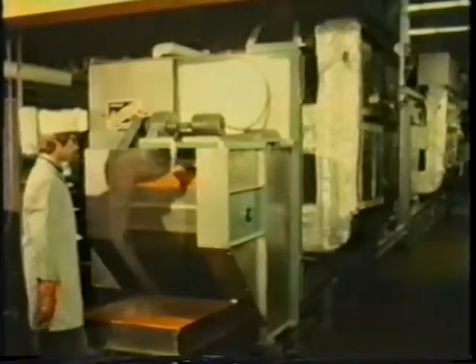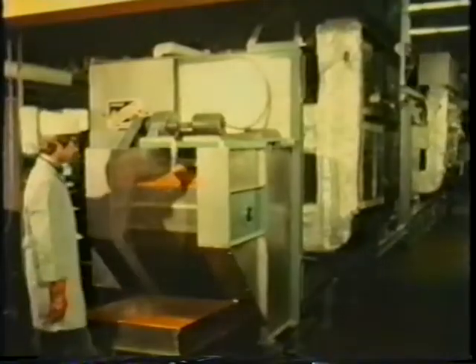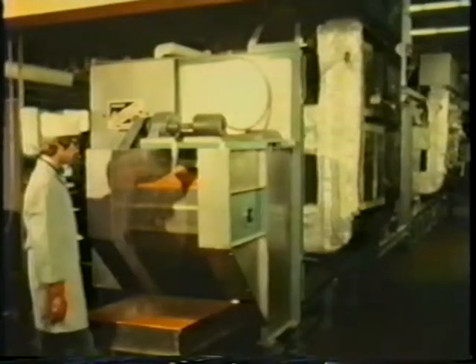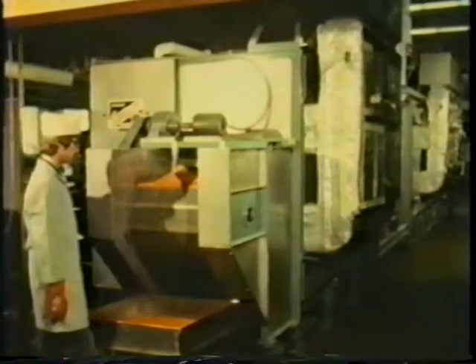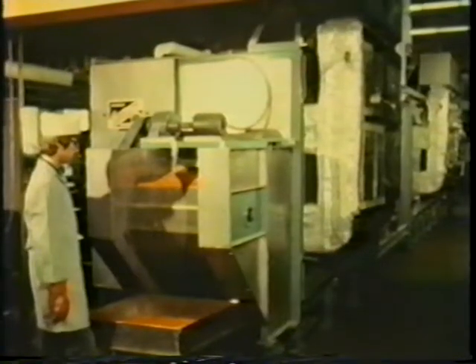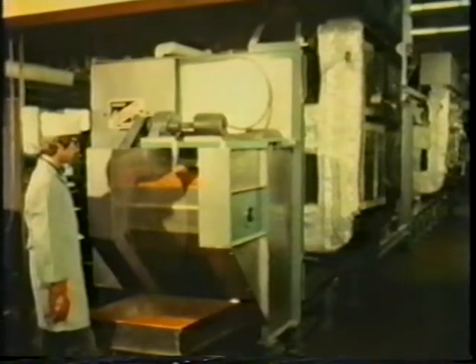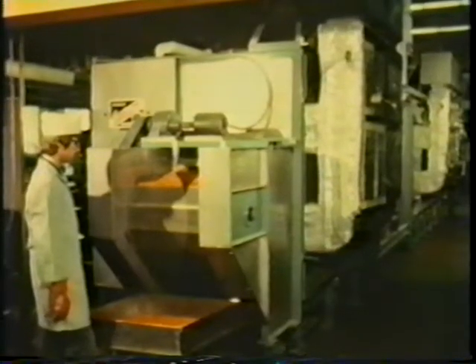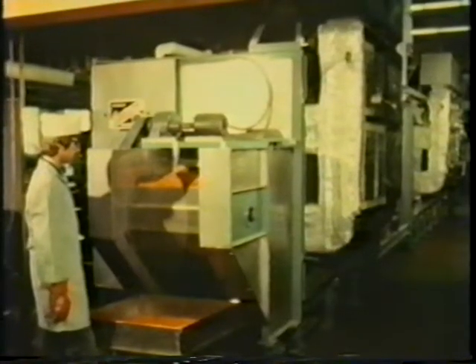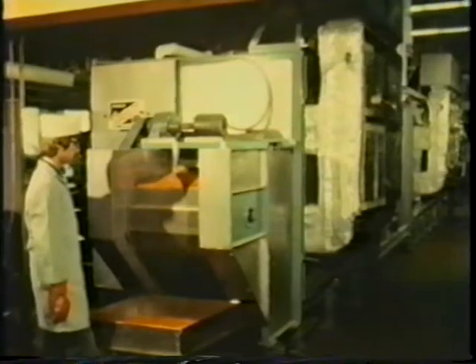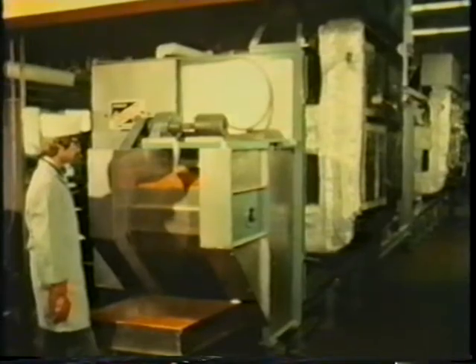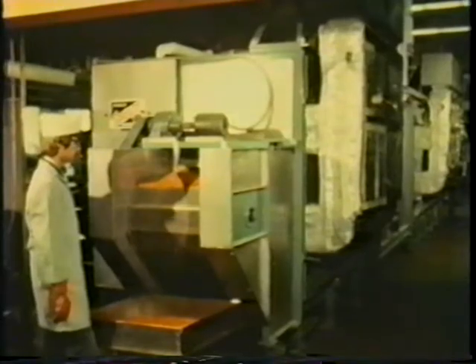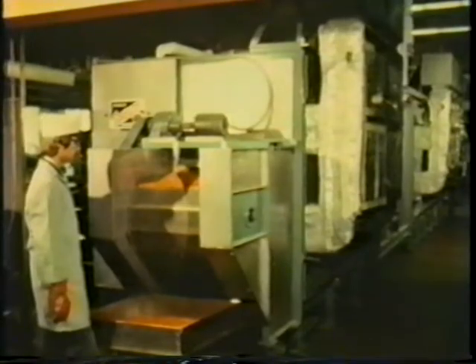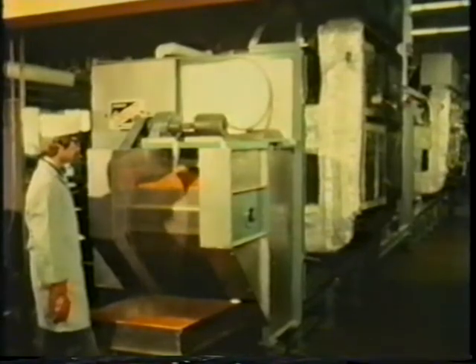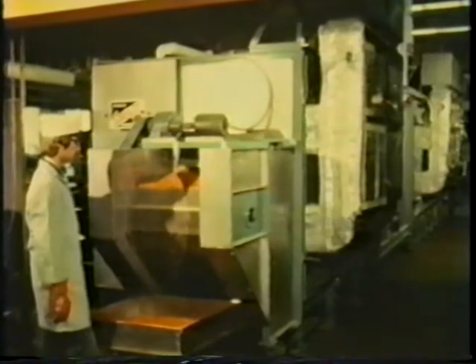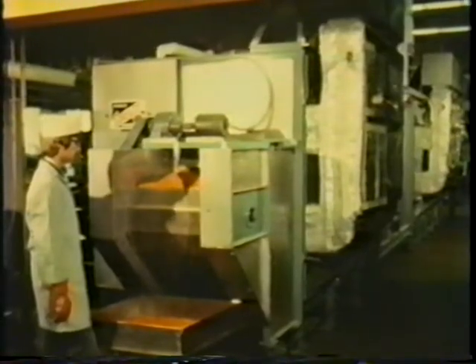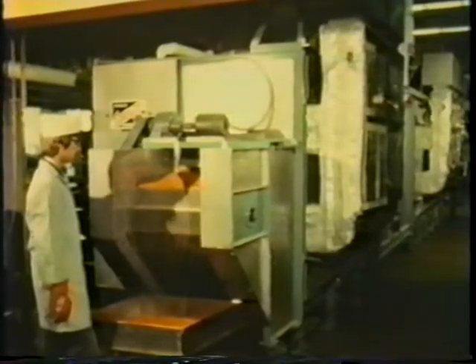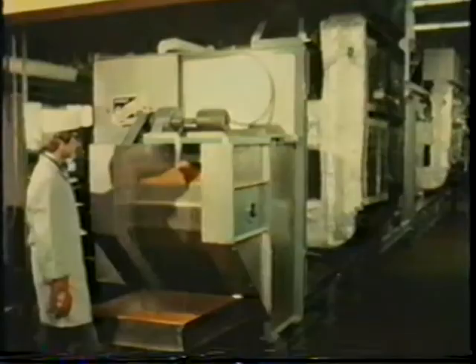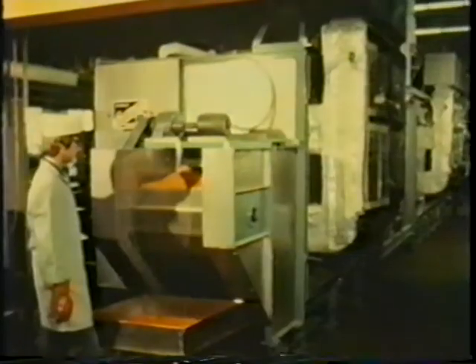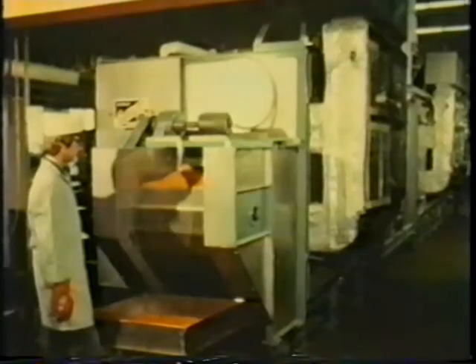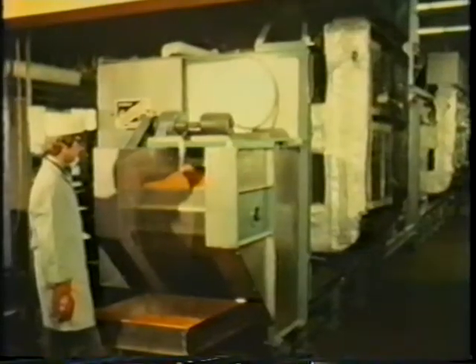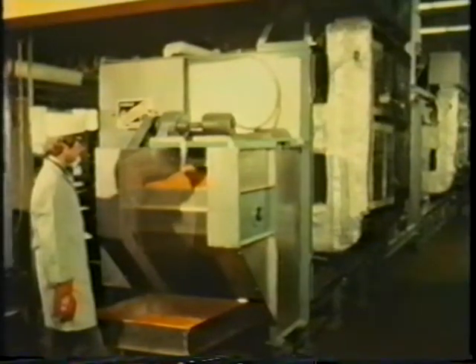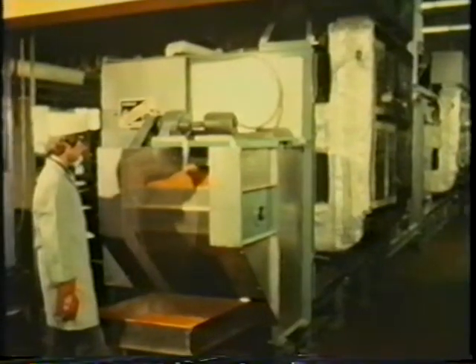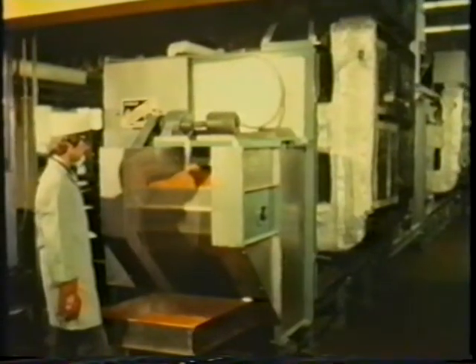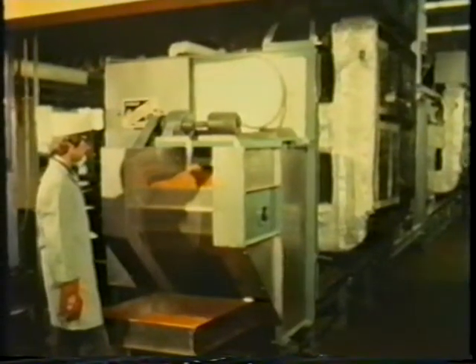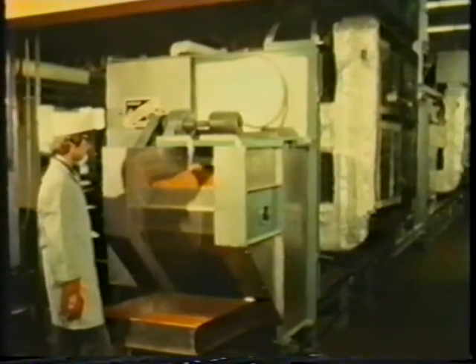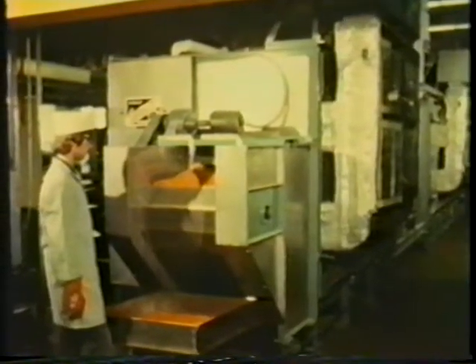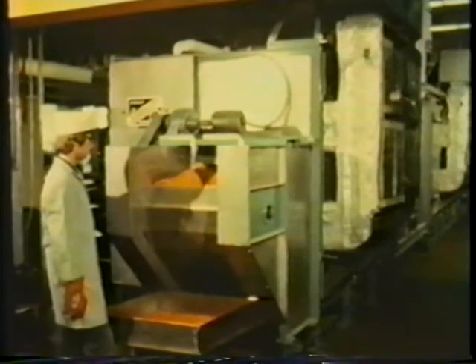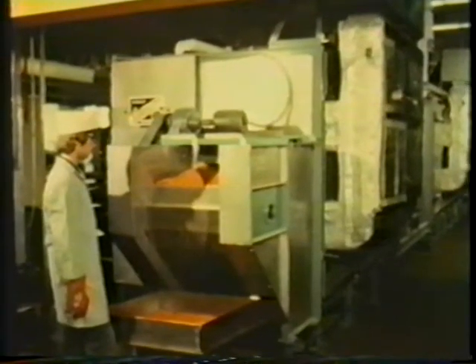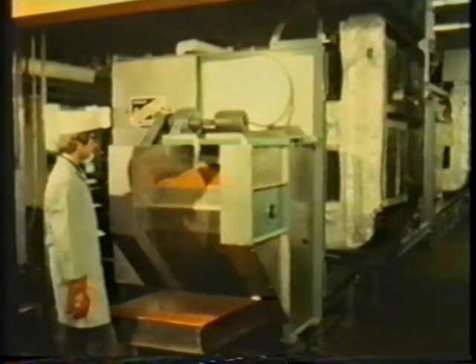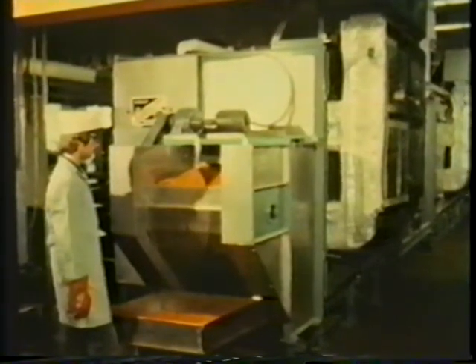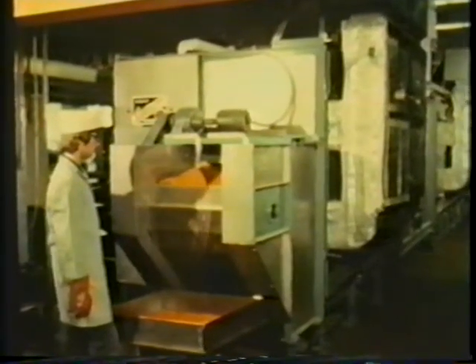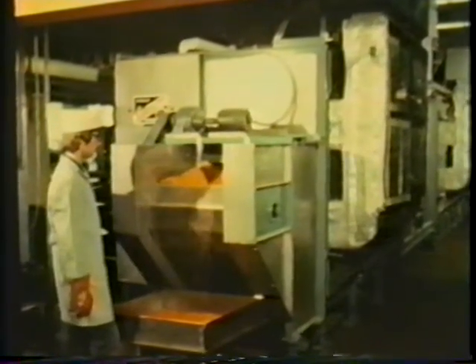A final air drying, now quickly done due to the food's porosity, further reduces moisture content to about 5%.